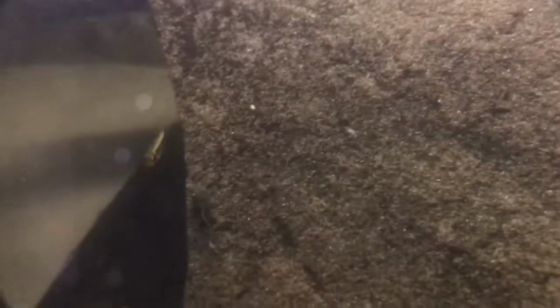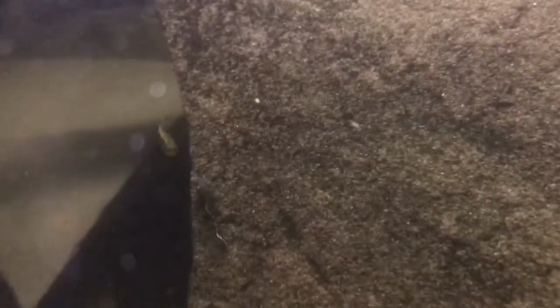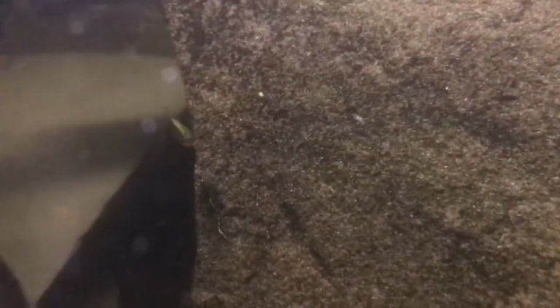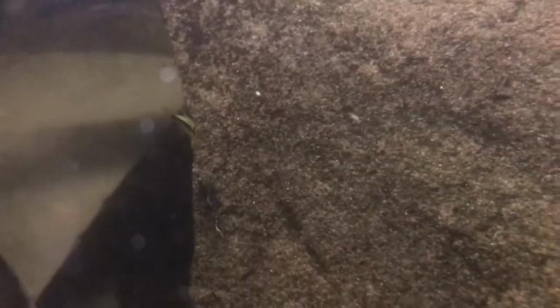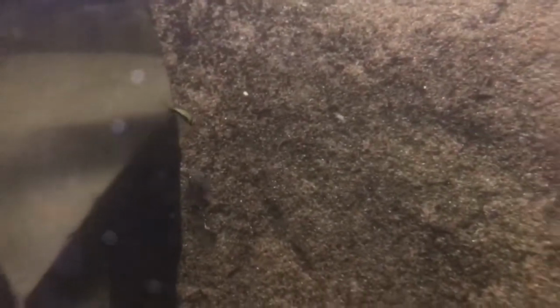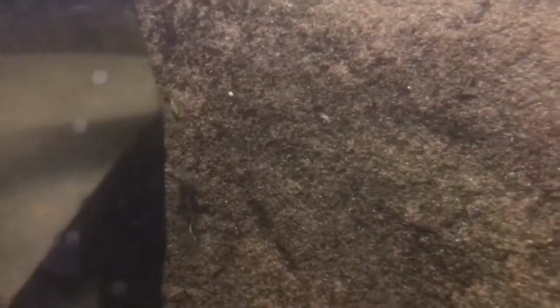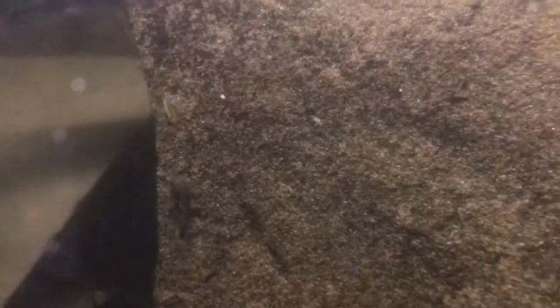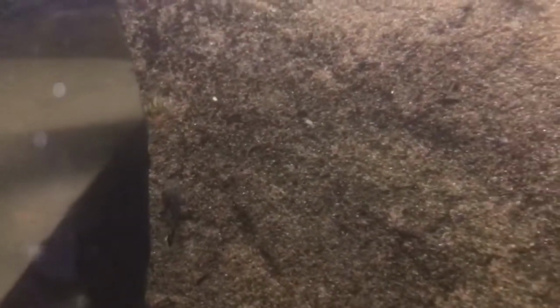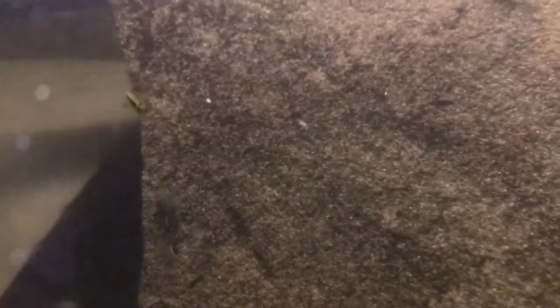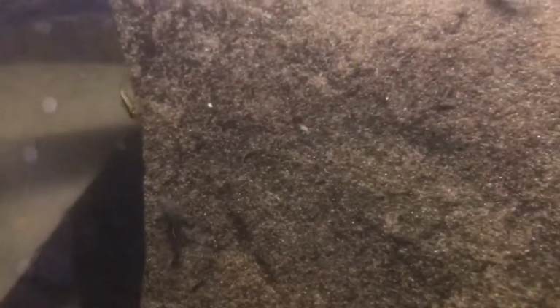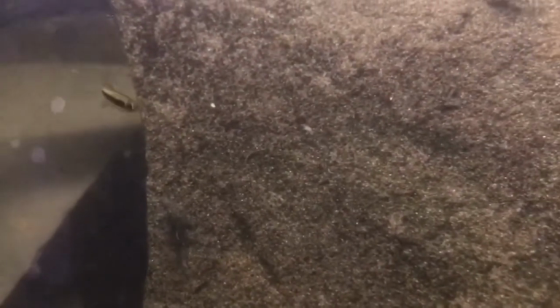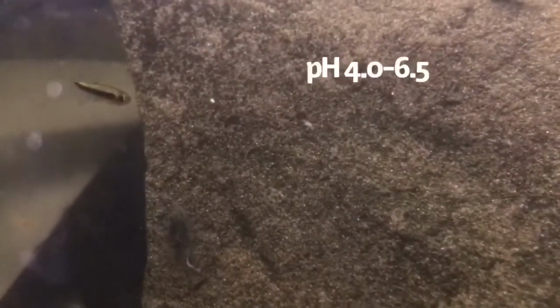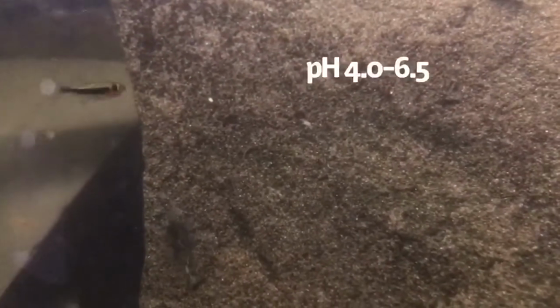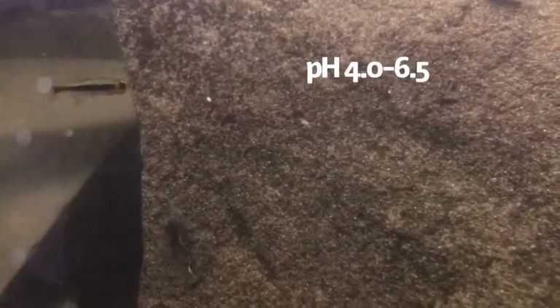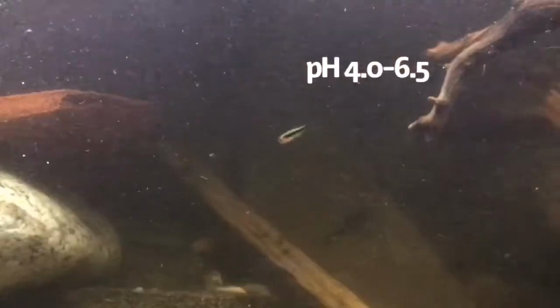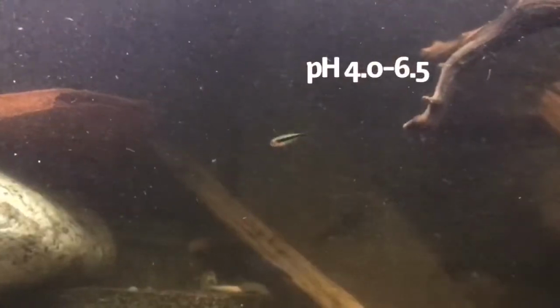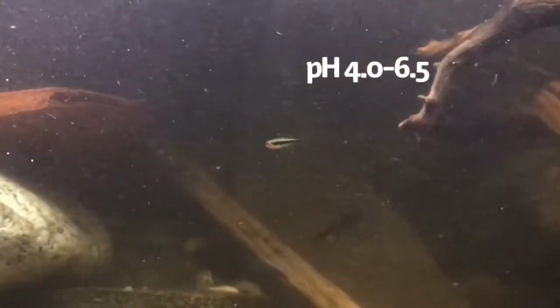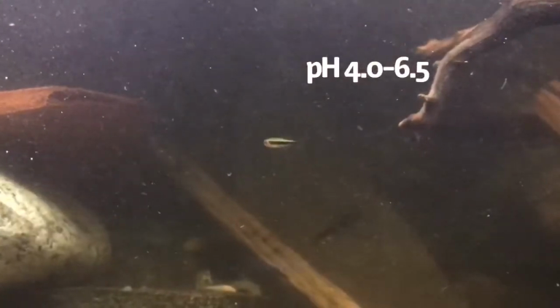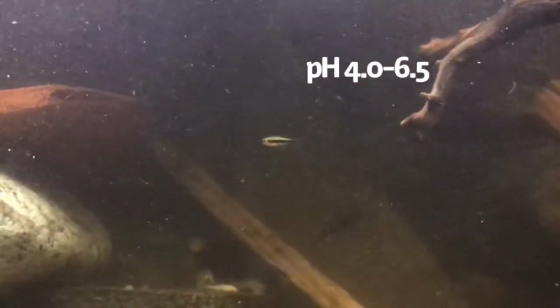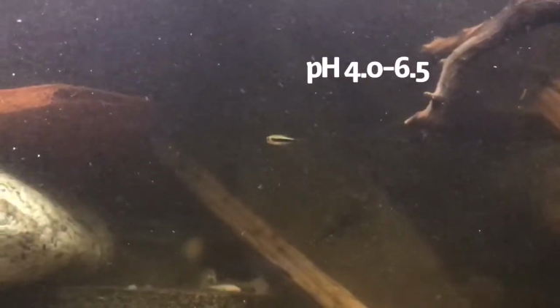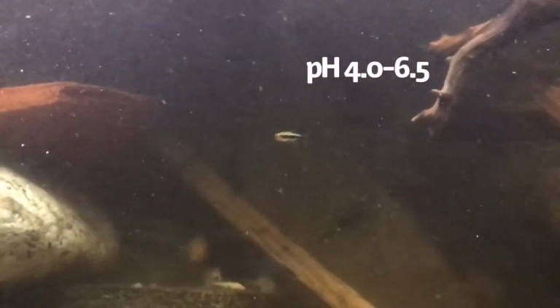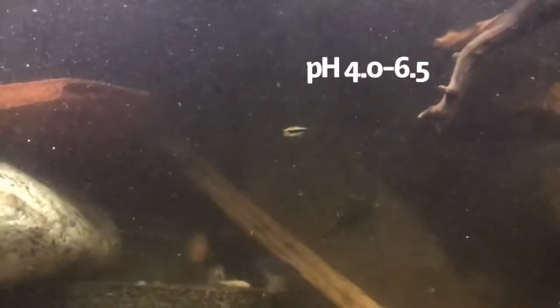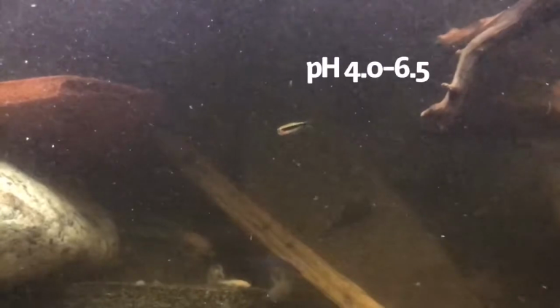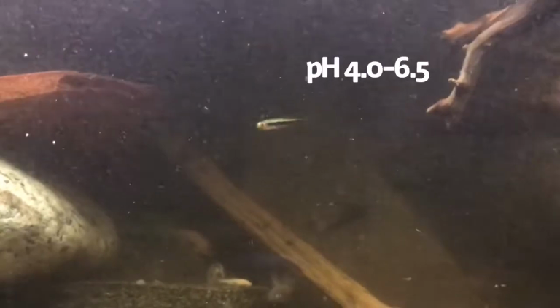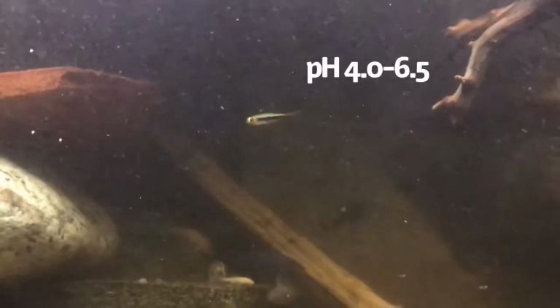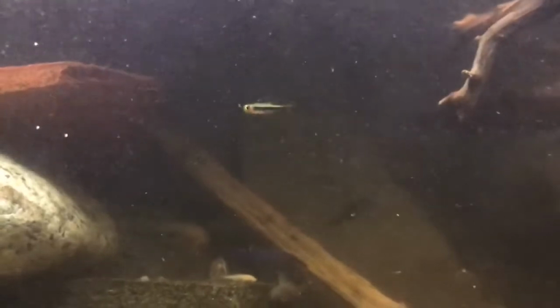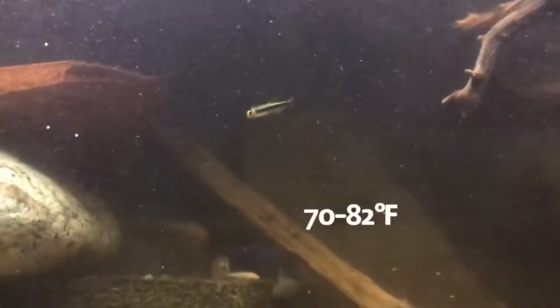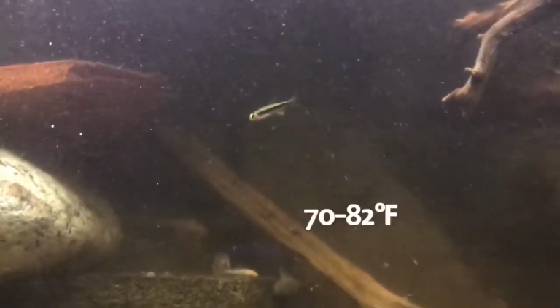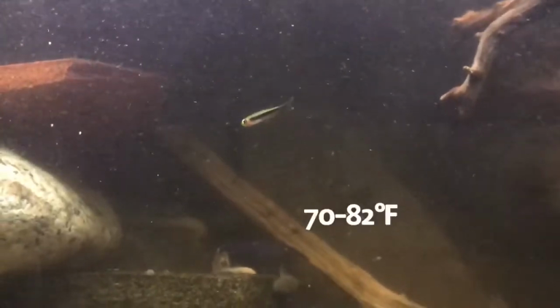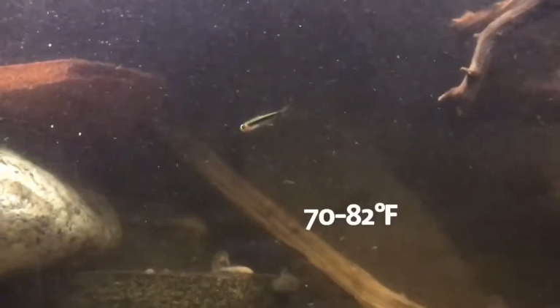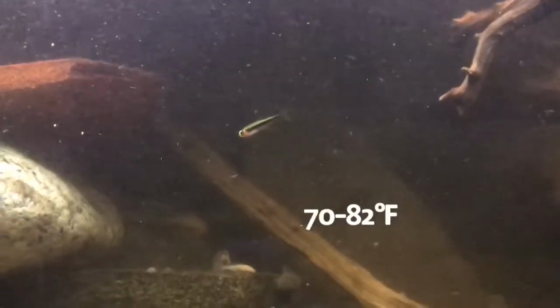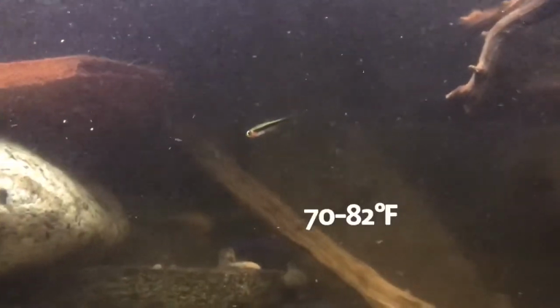They're best kept at a pH between 4 and 6.5 and a temperature between 70 and 82 degrees.